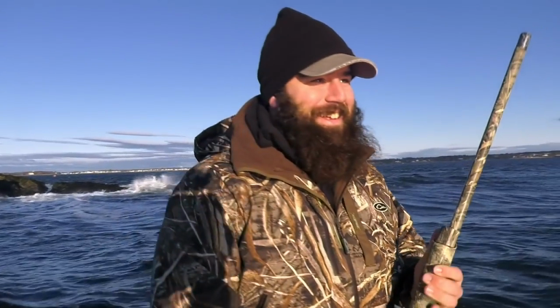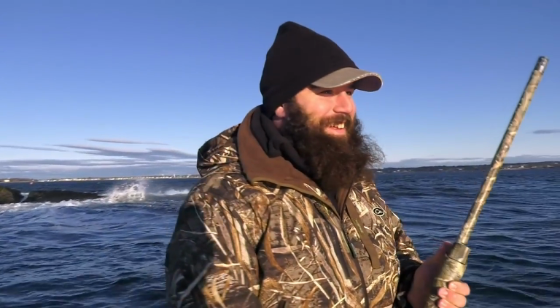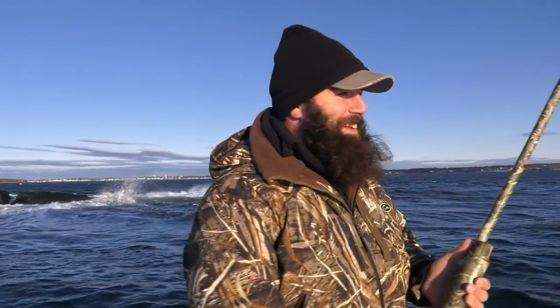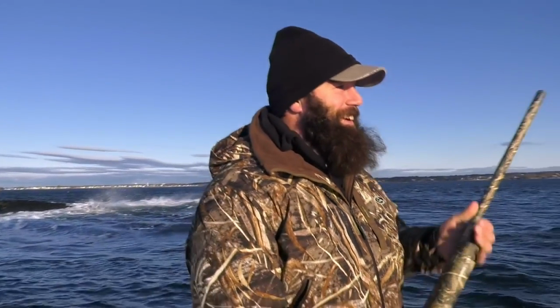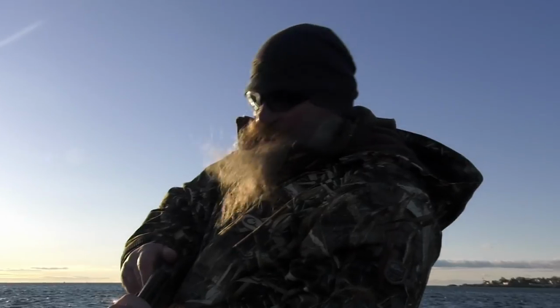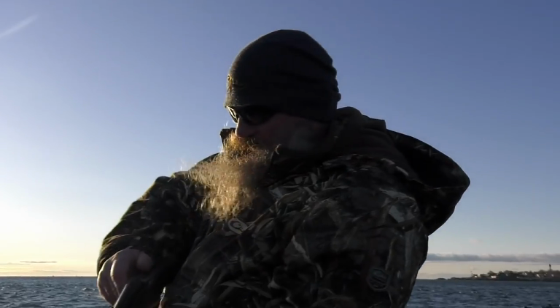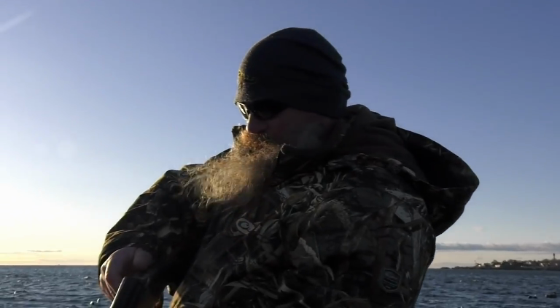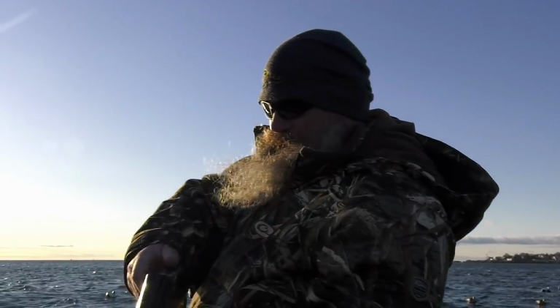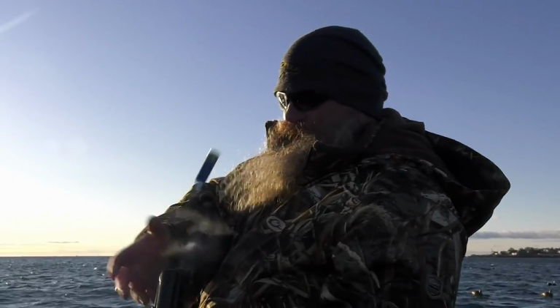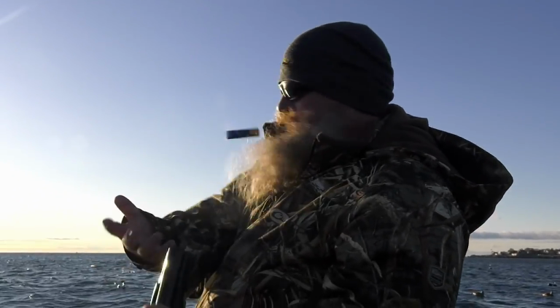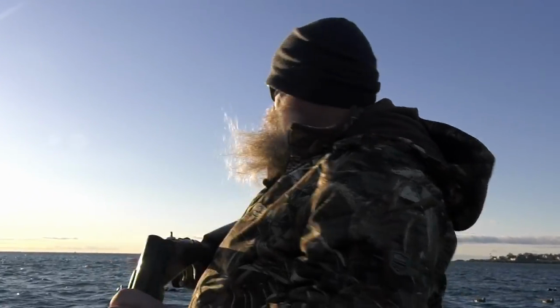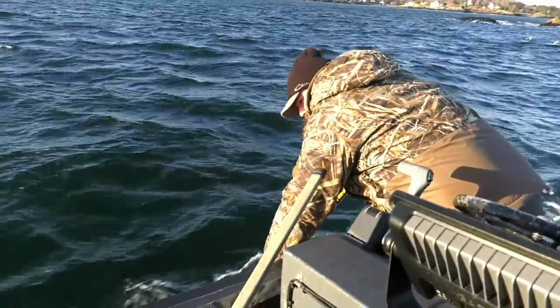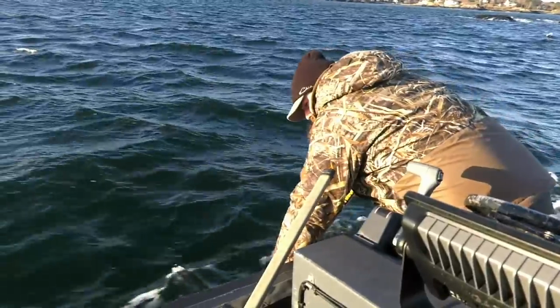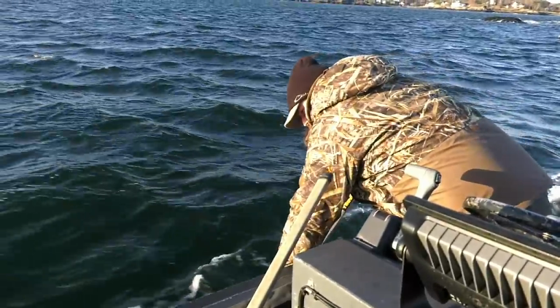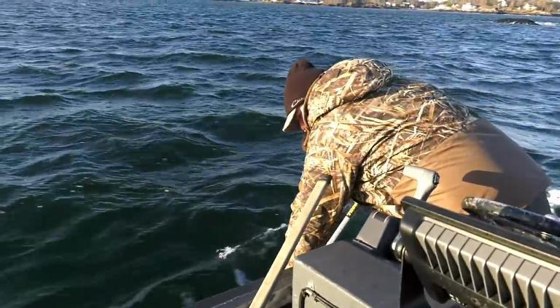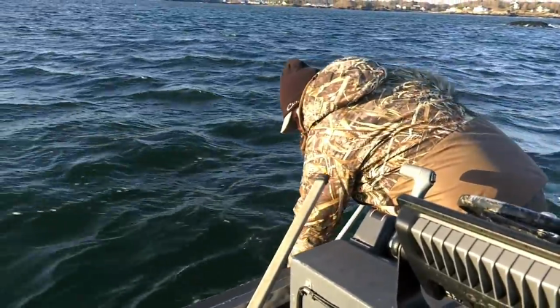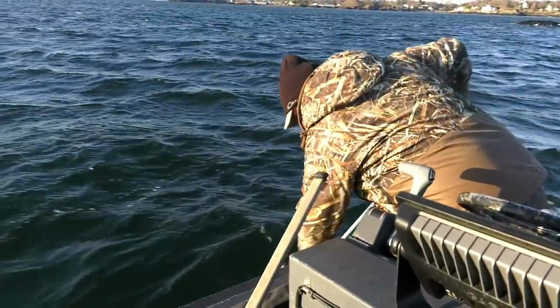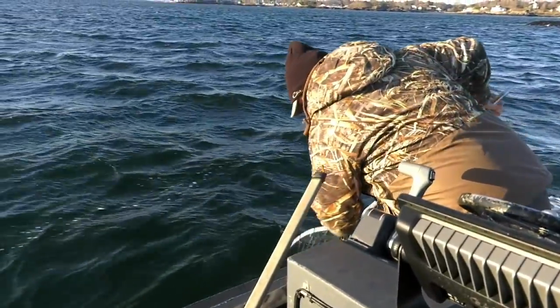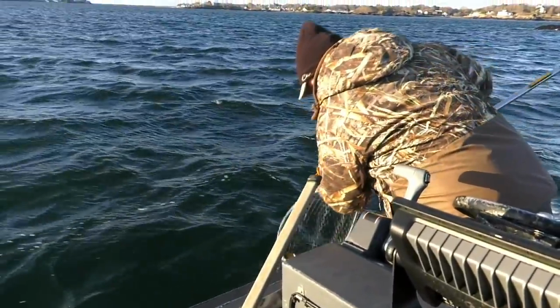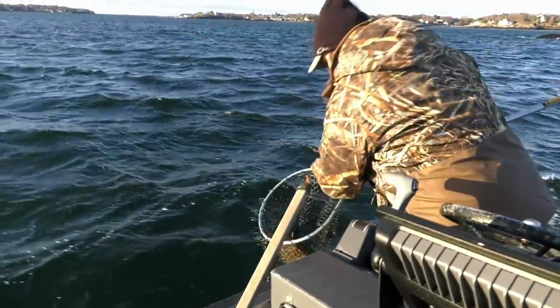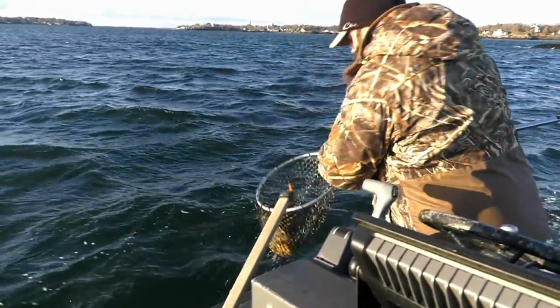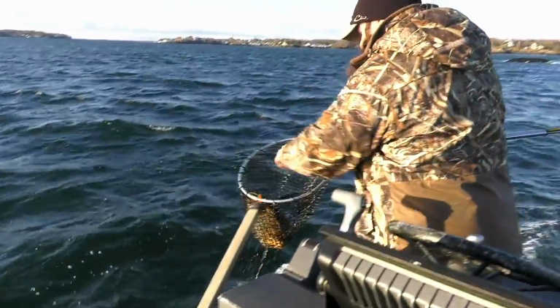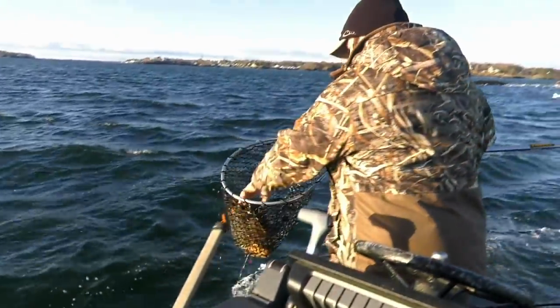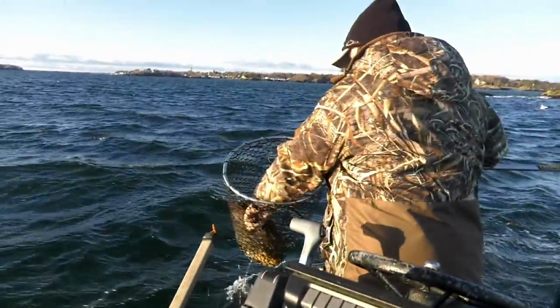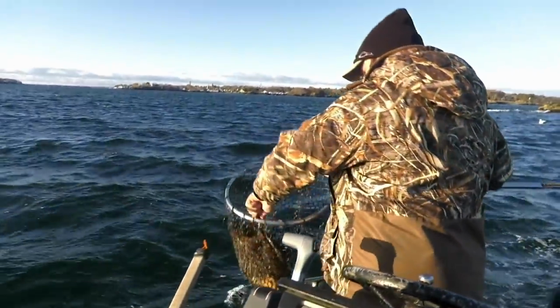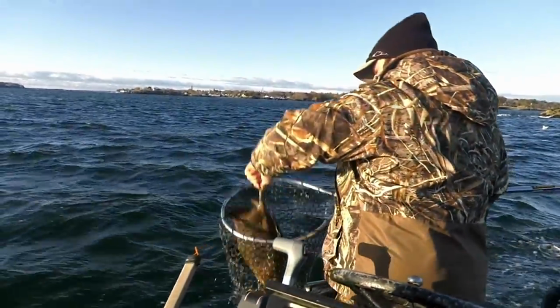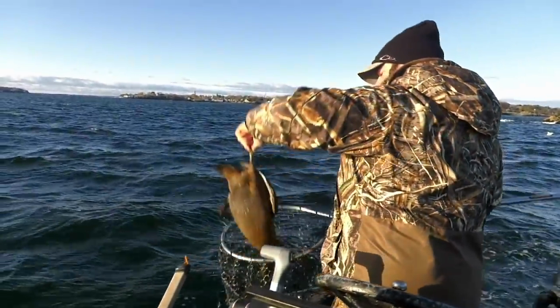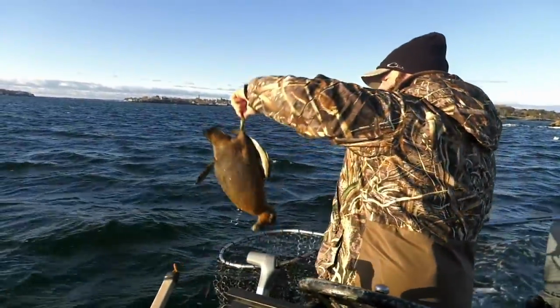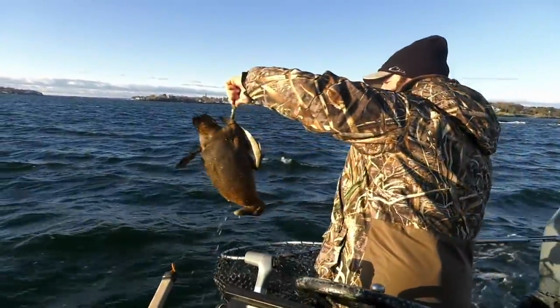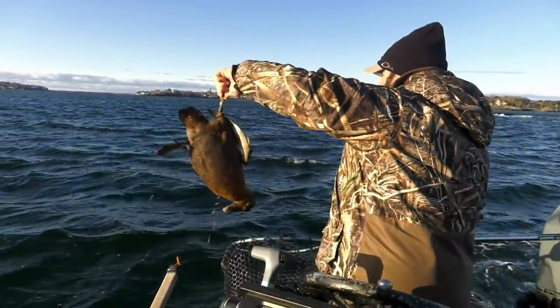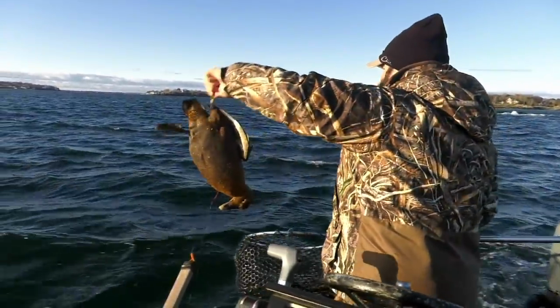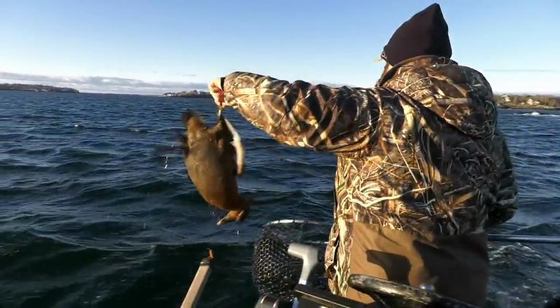Would you look at that, Jack? I can say truly my first official eider band!